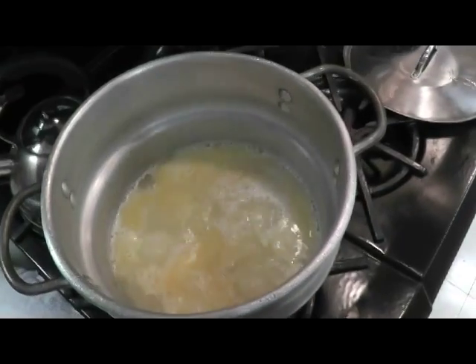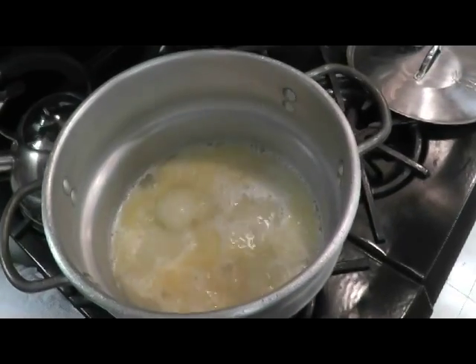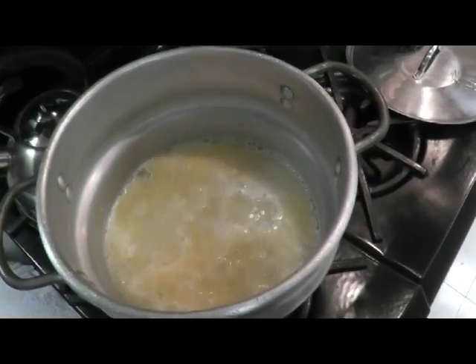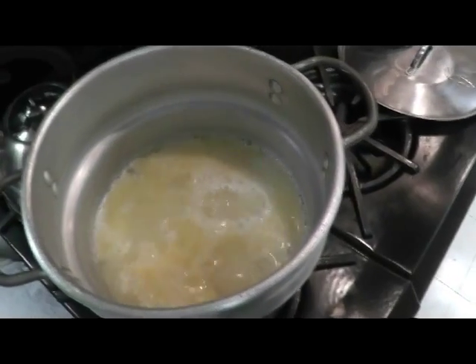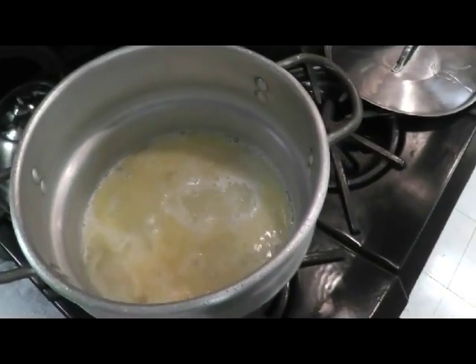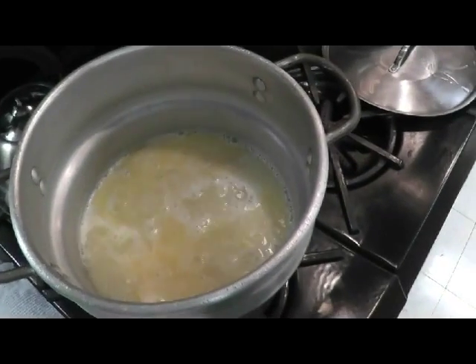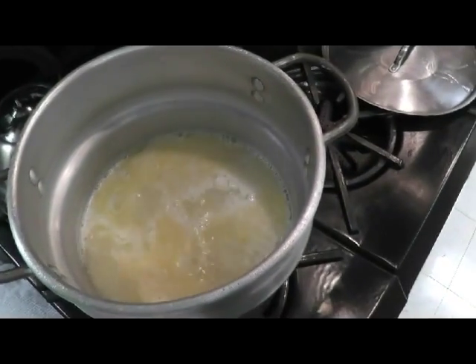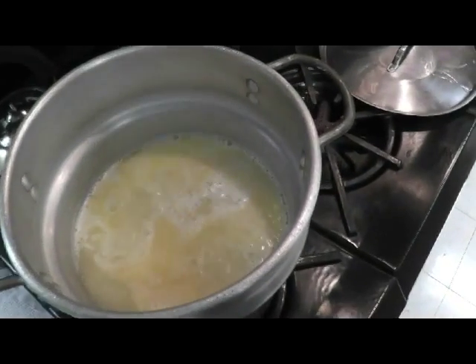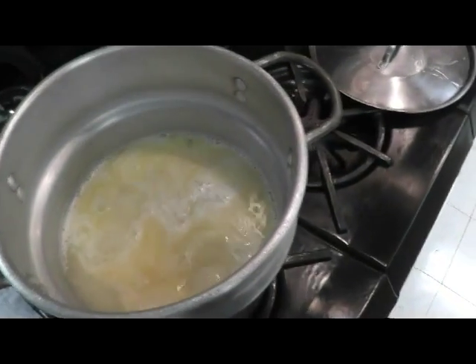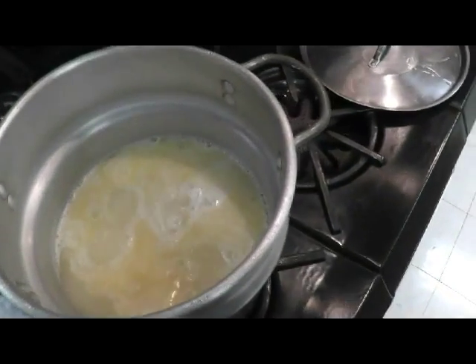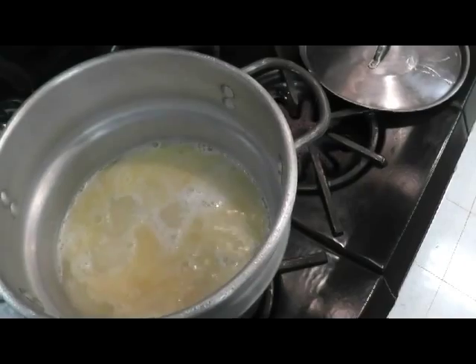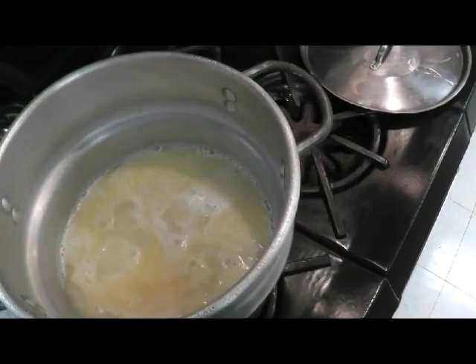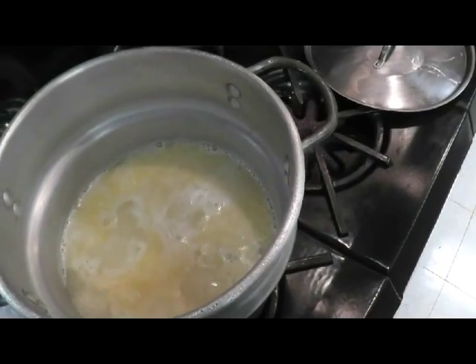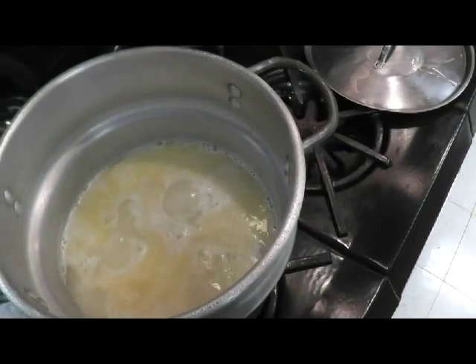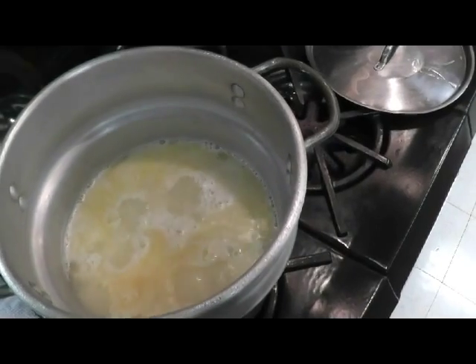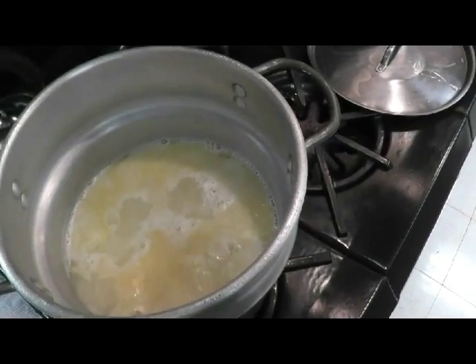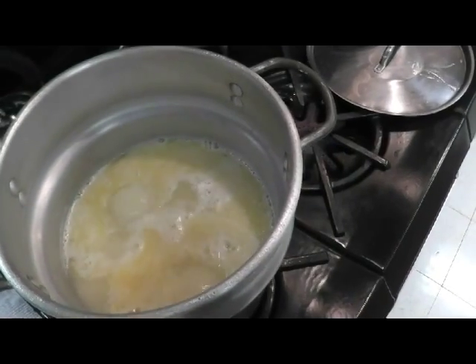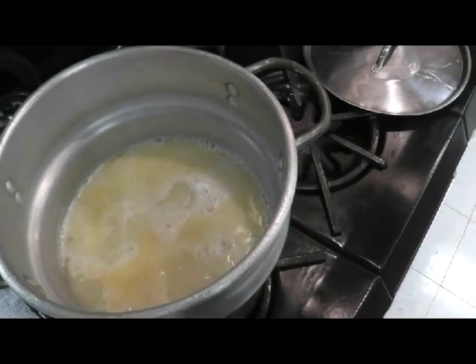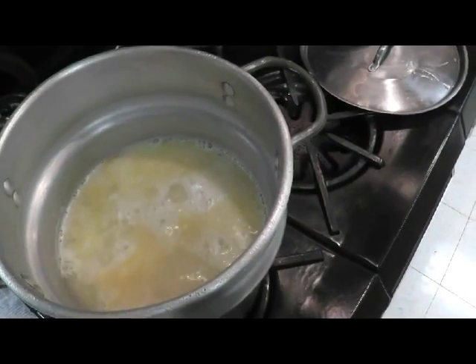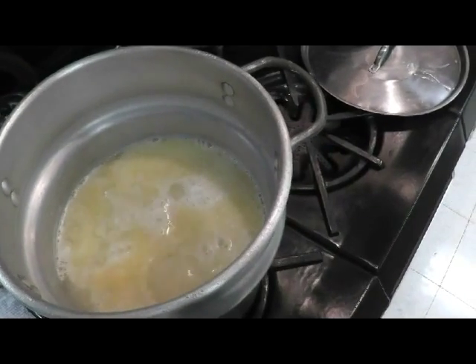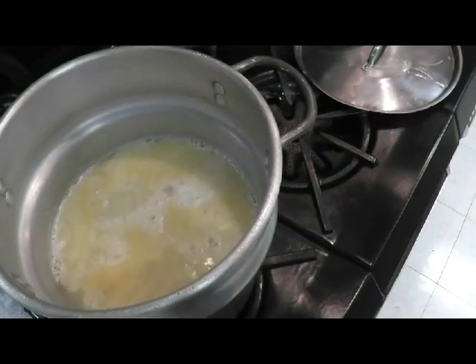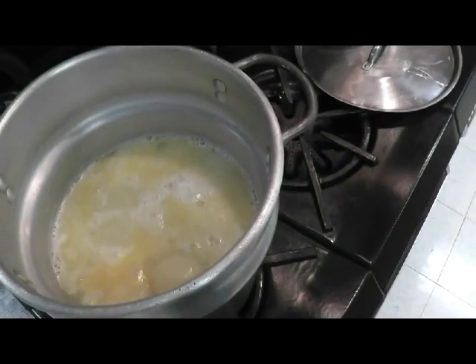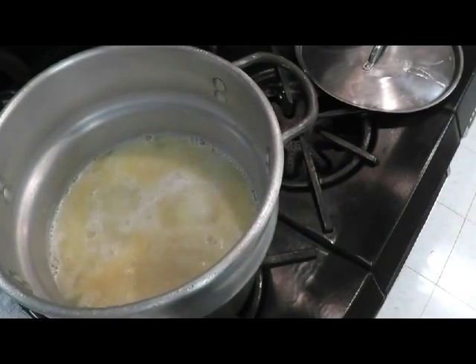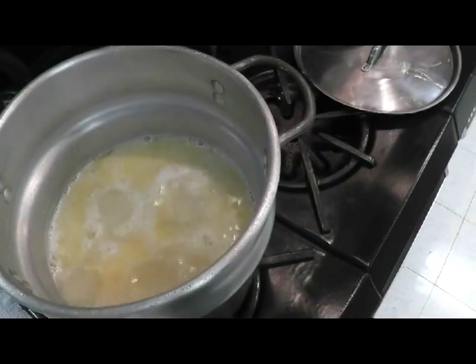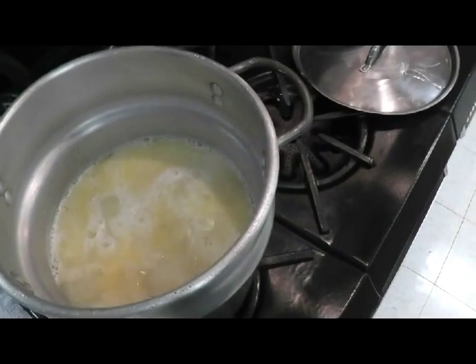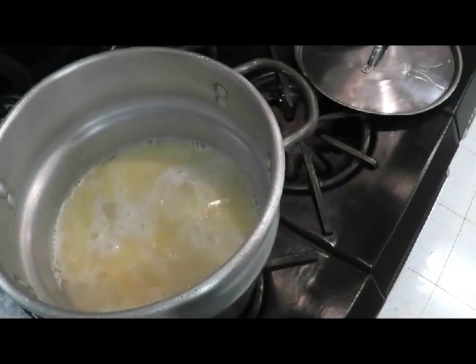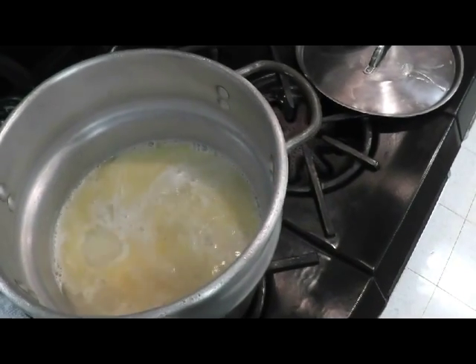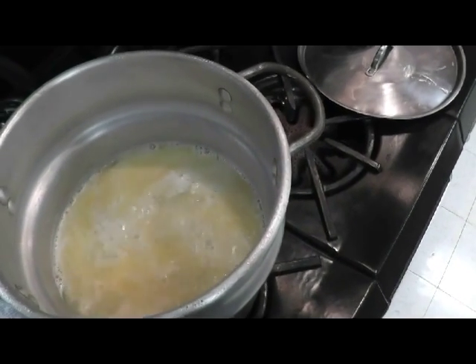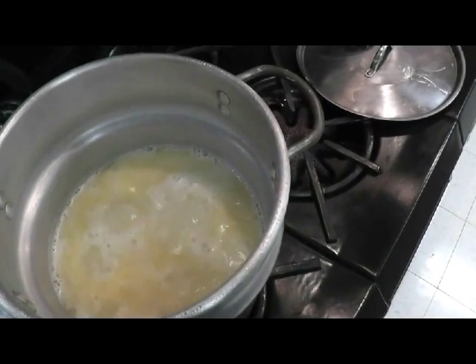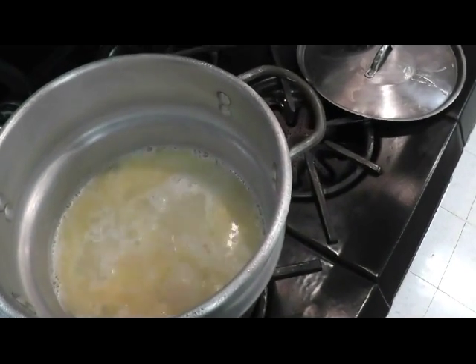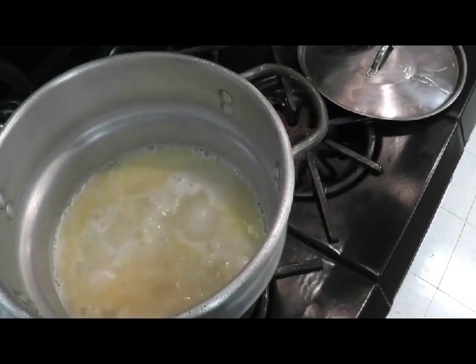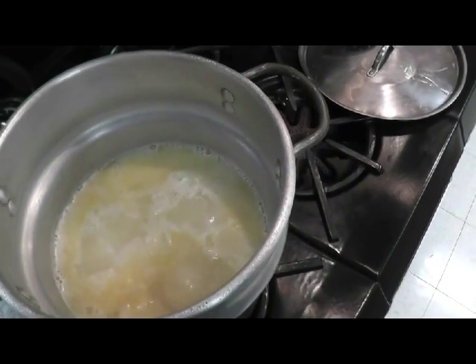We got the grits going. Does a grit grit? I don't know, but it's doing it here — you can see it bubbling.